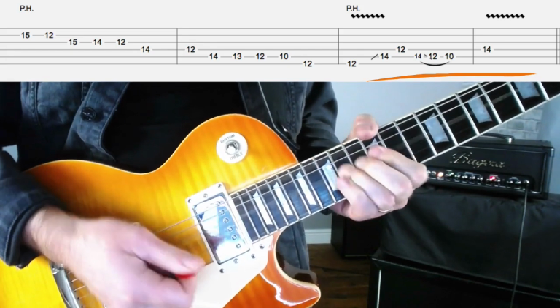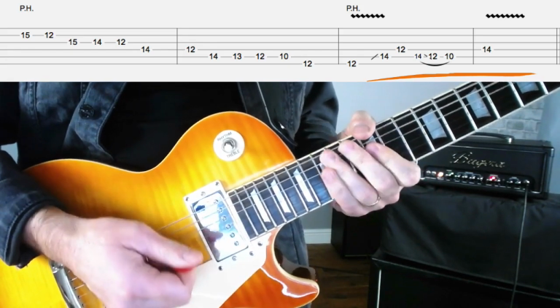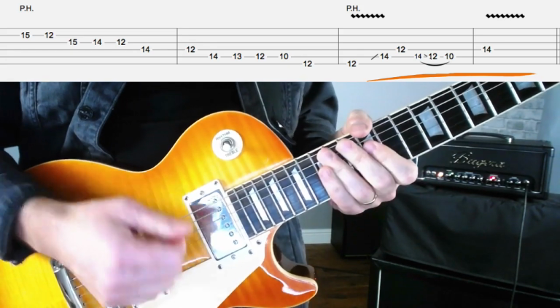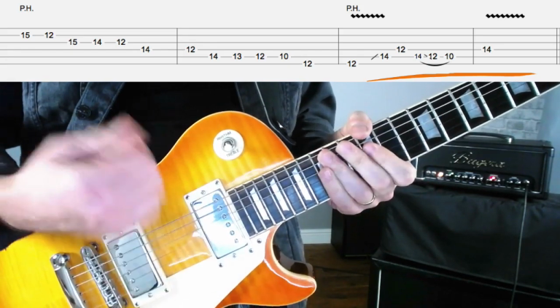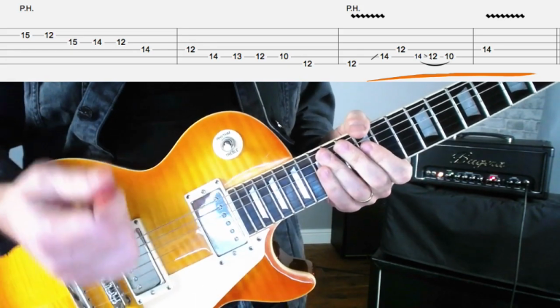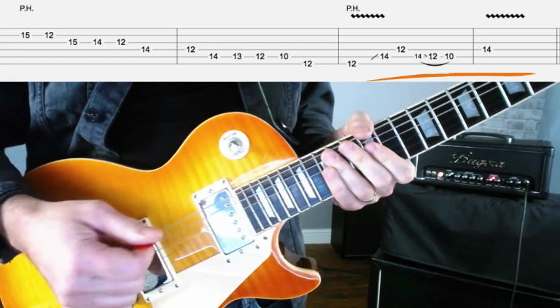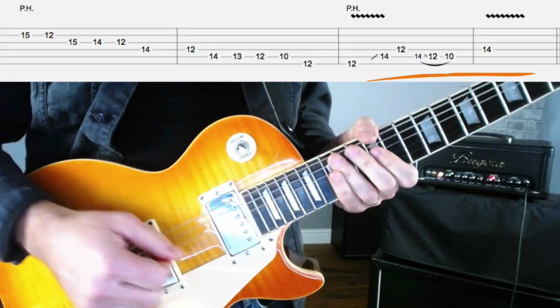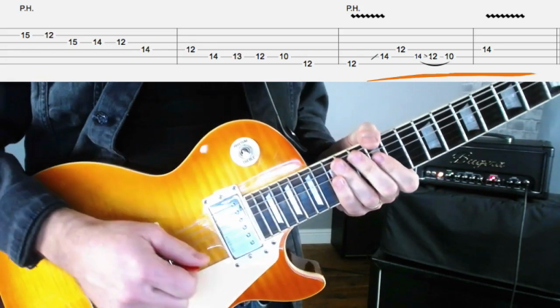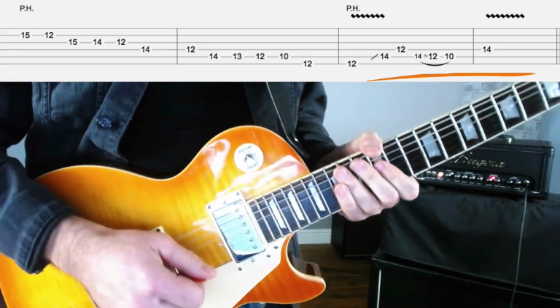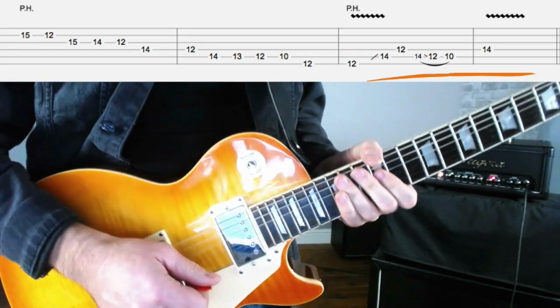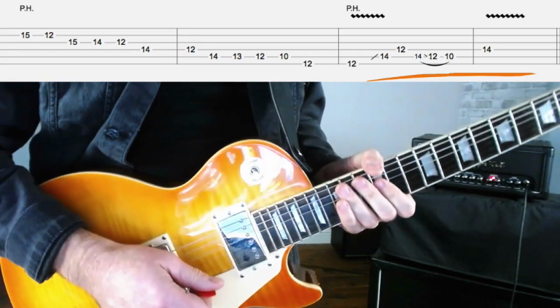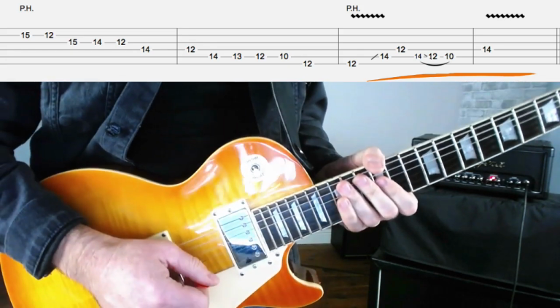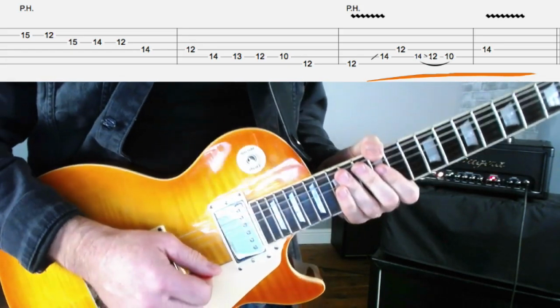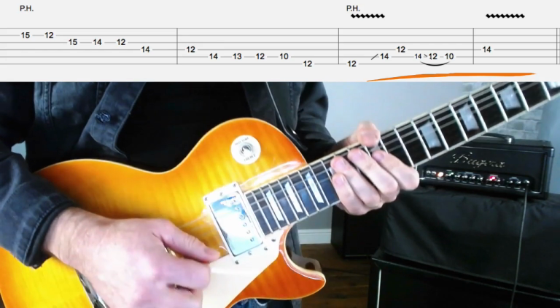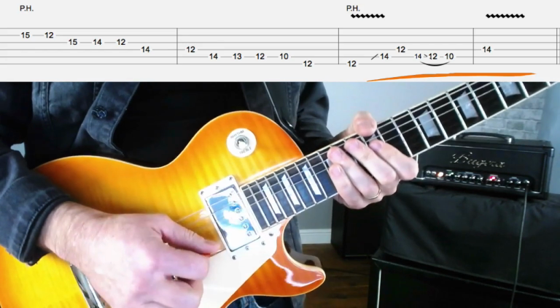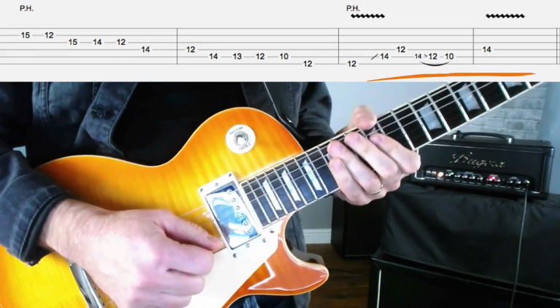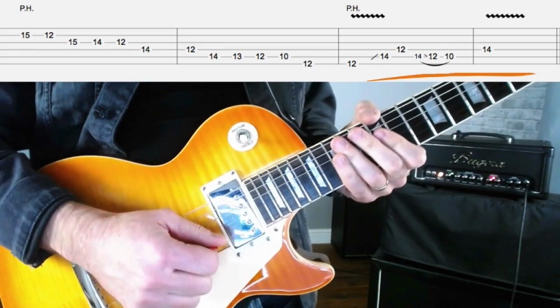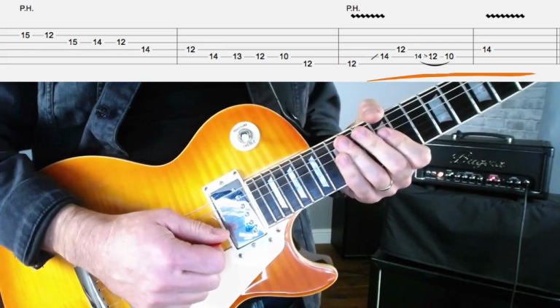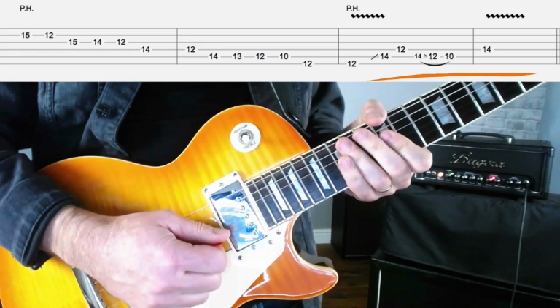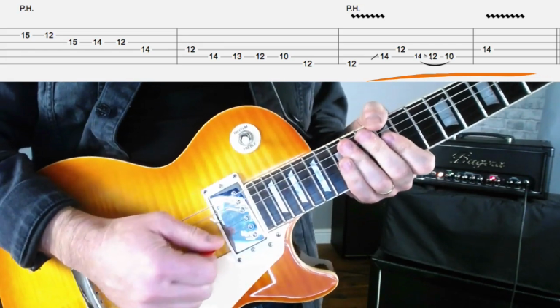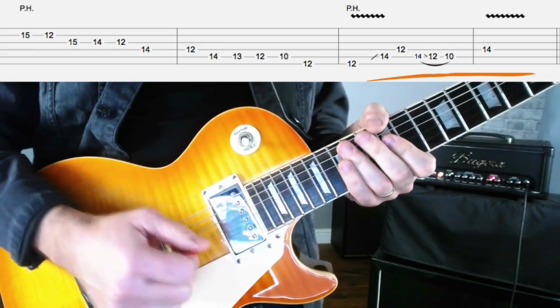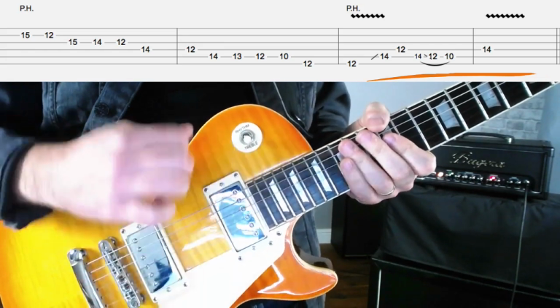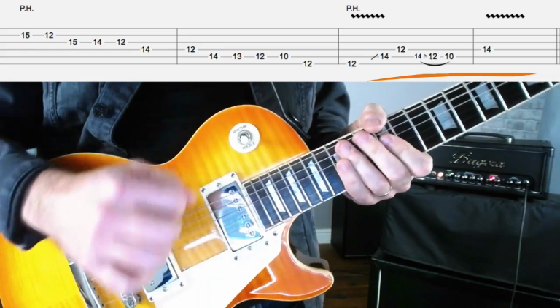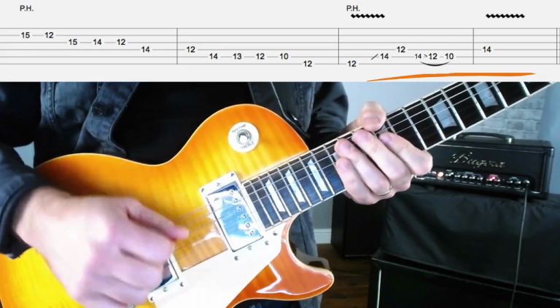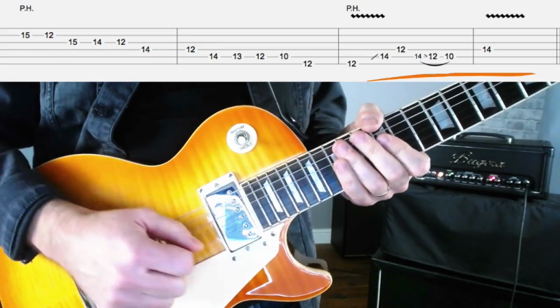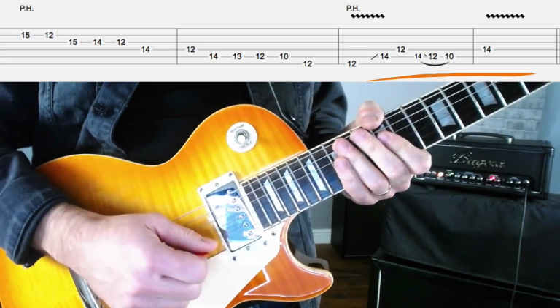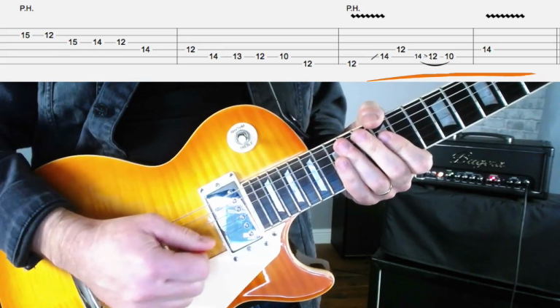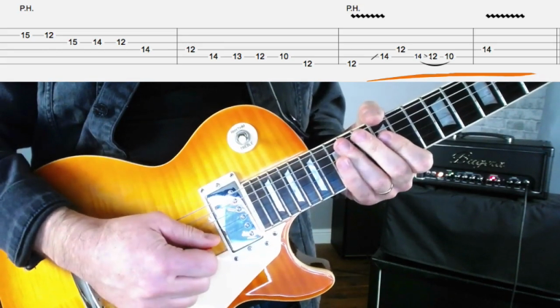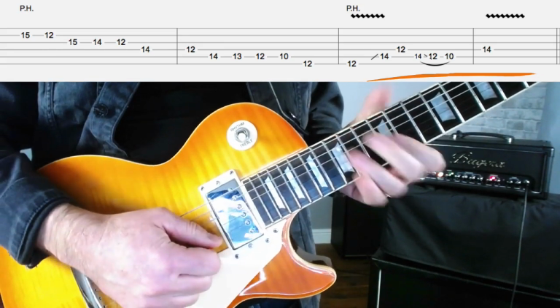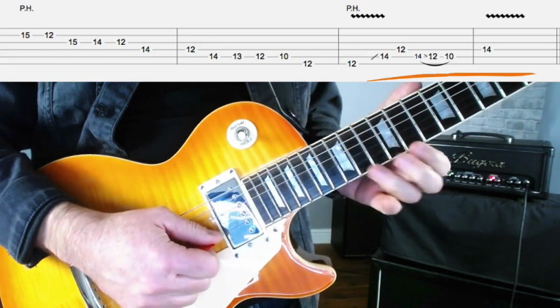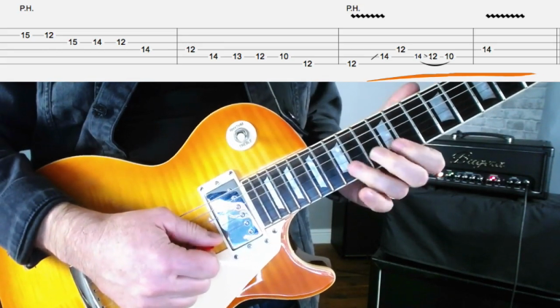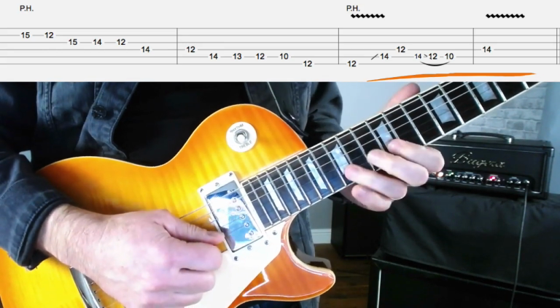So what I'm going to do now is put the second half of the lick together — here it is from the pinch harmonics part.